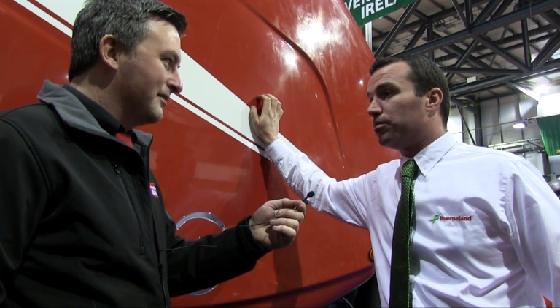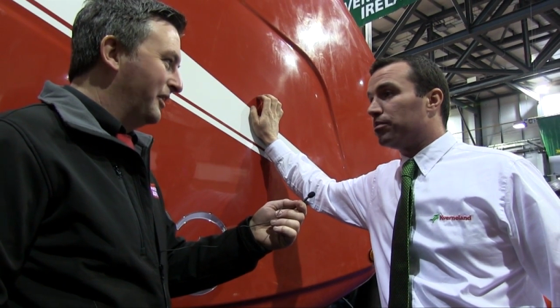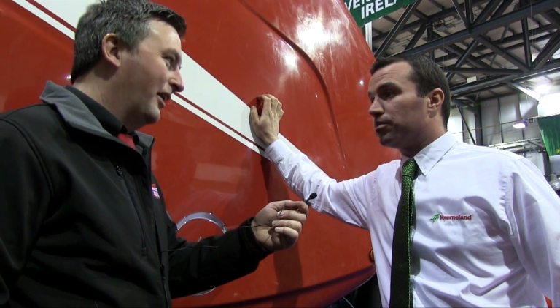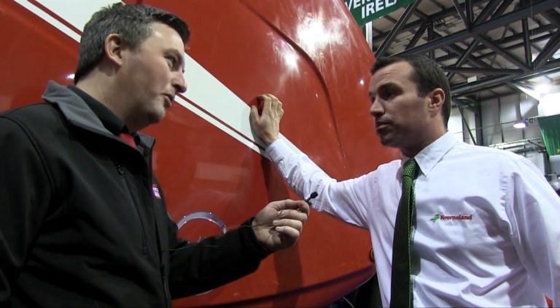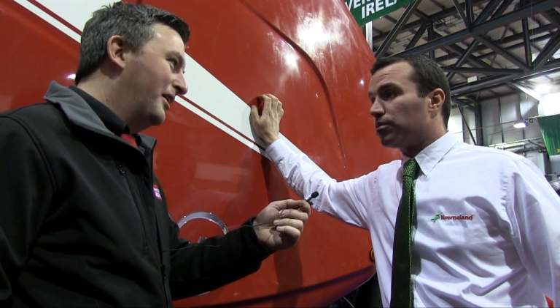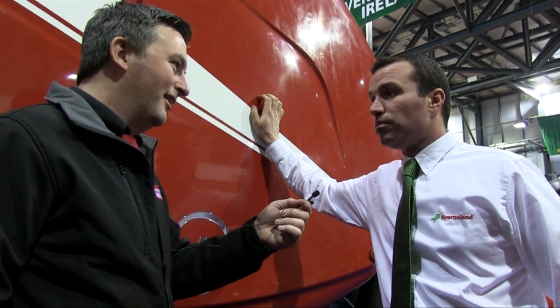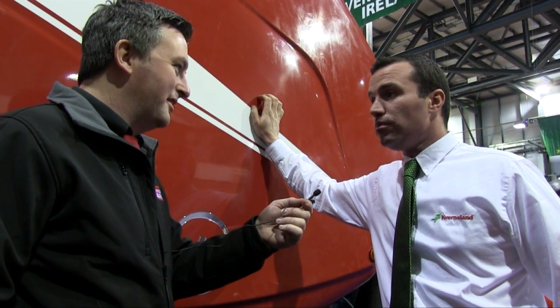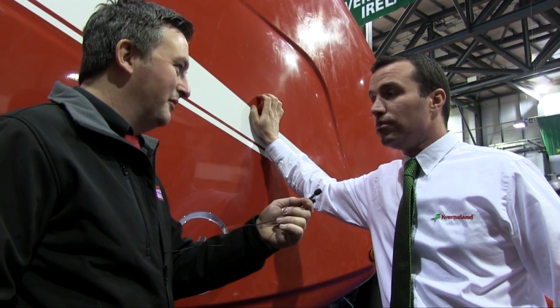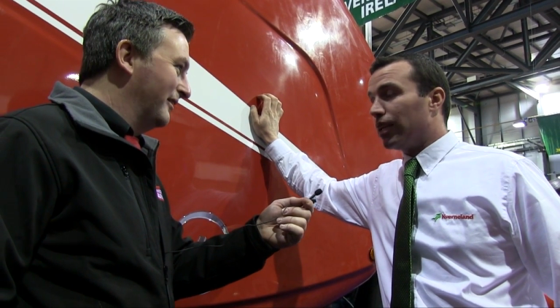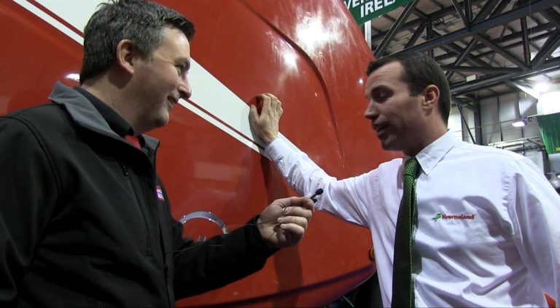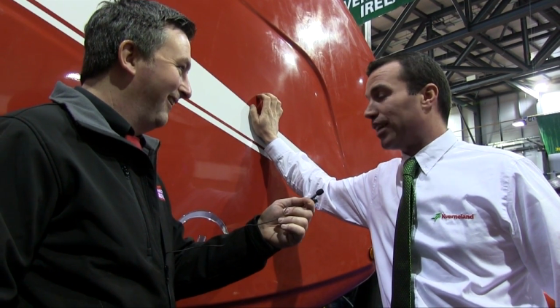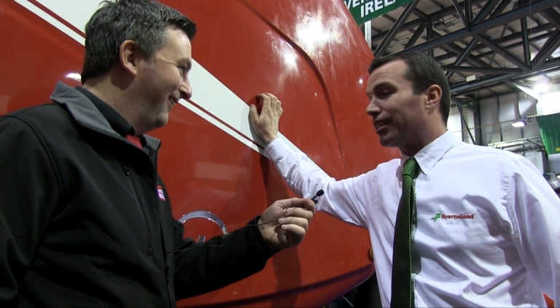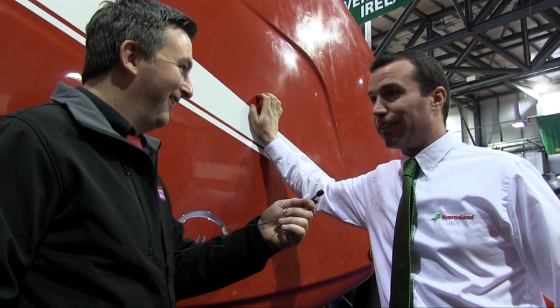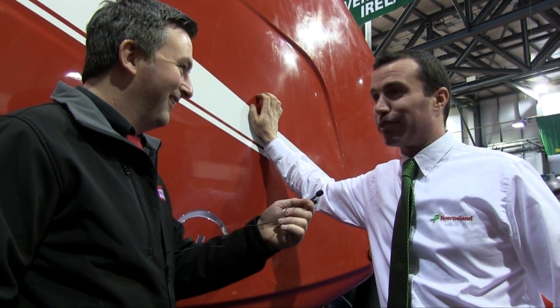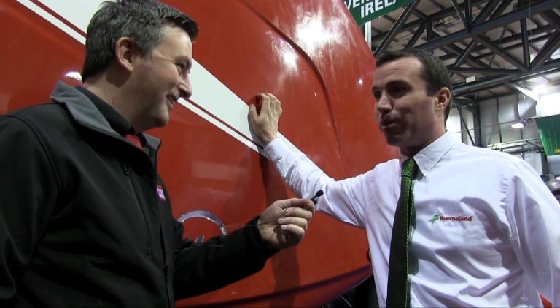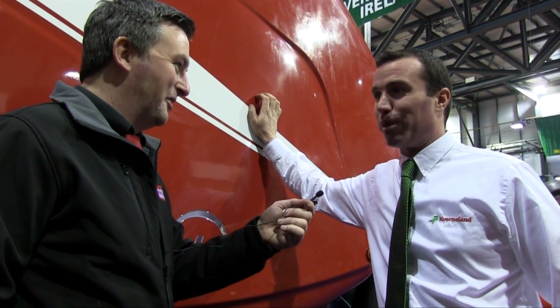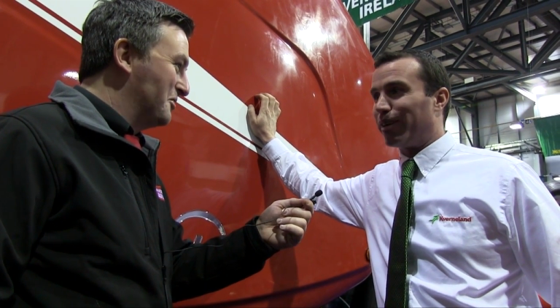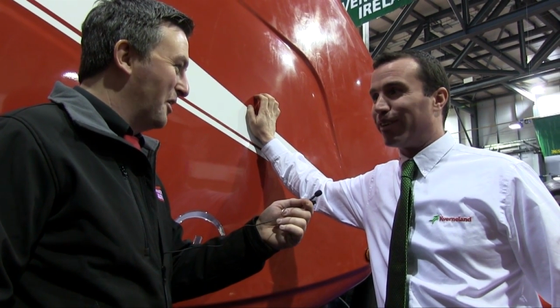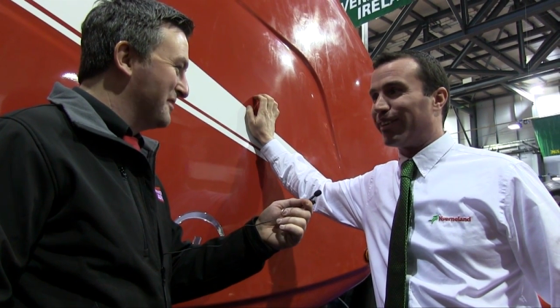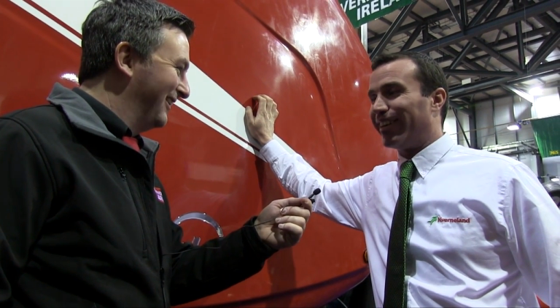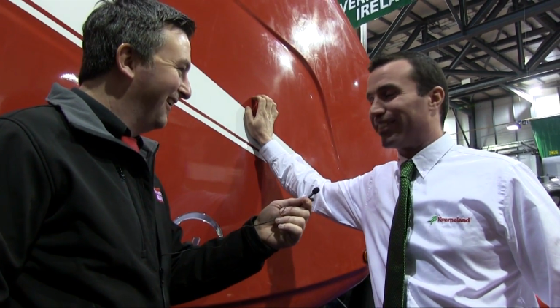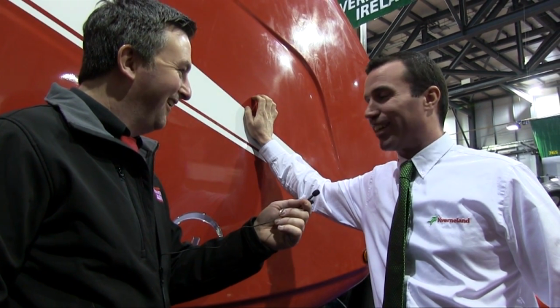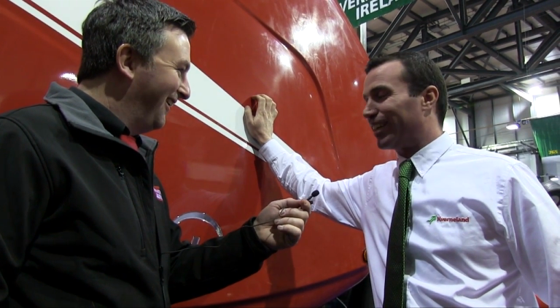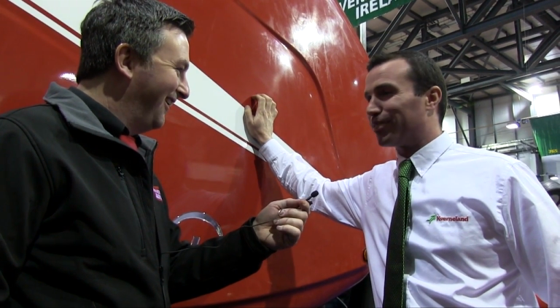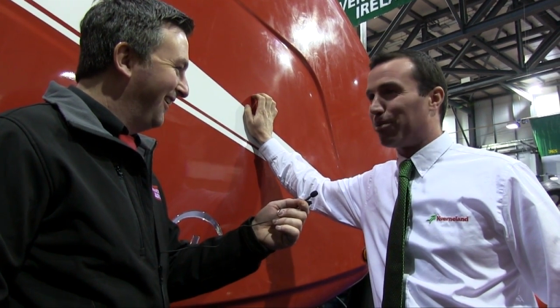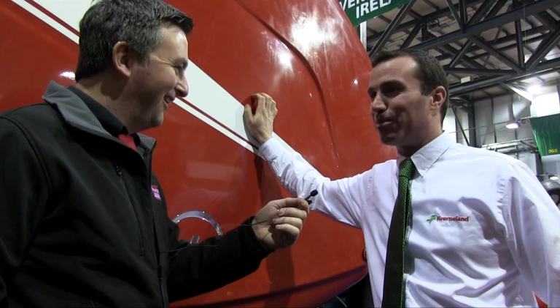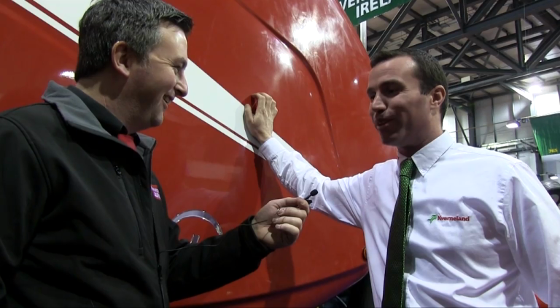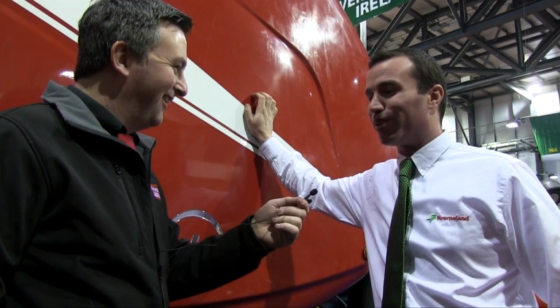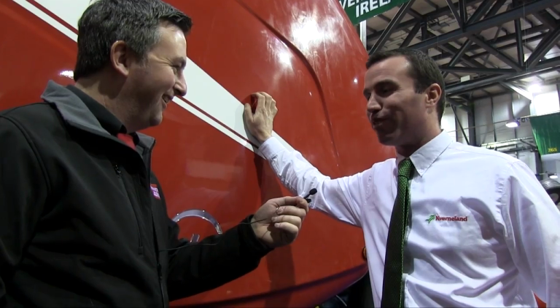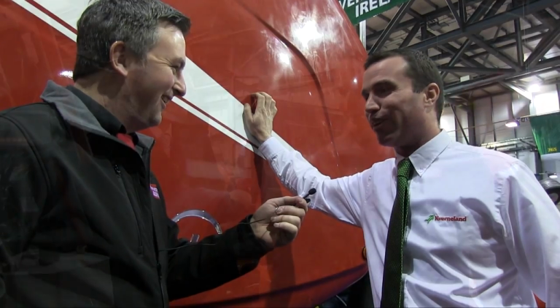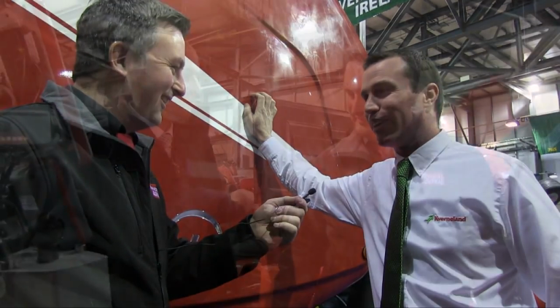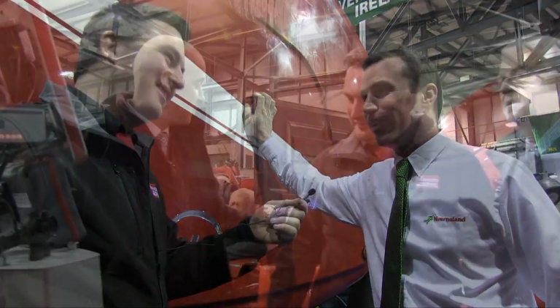So you can get home earlier in the evening, get the other jobs done. That's what people are looking for.